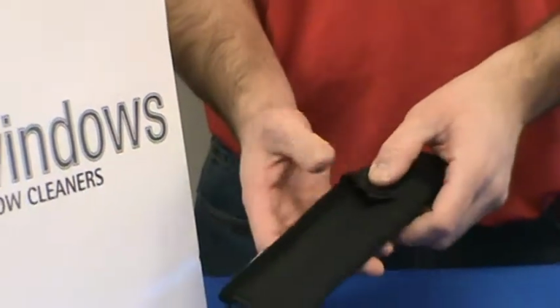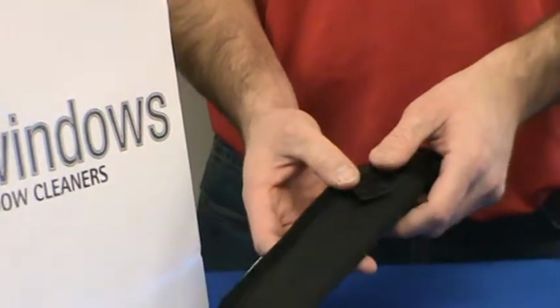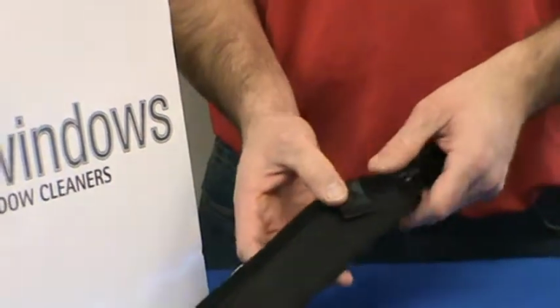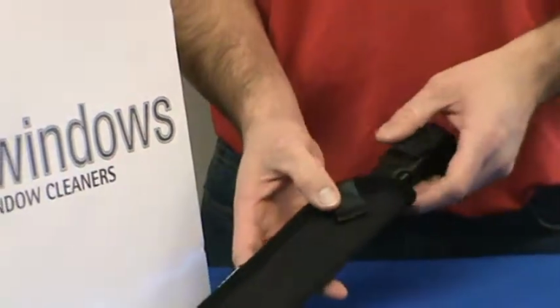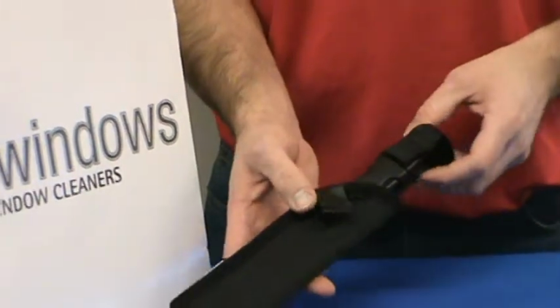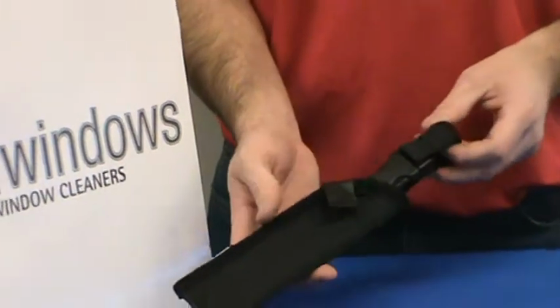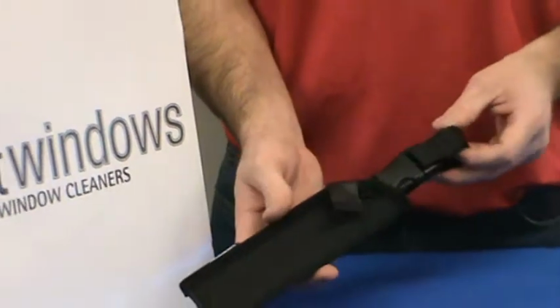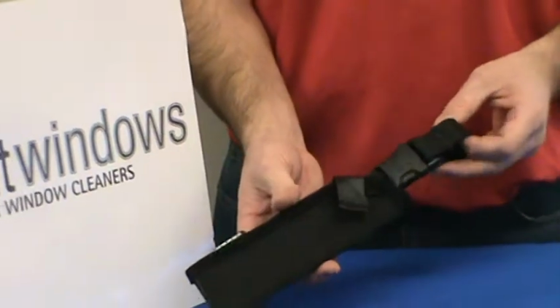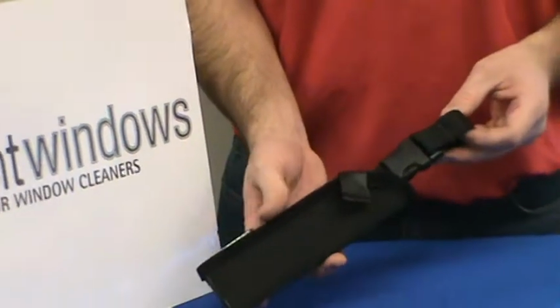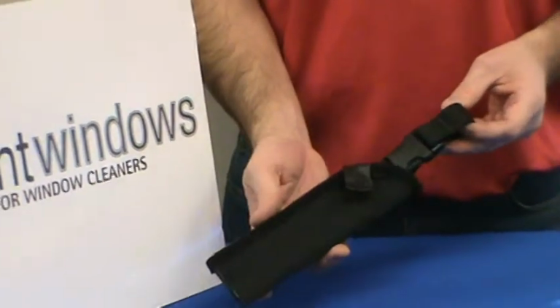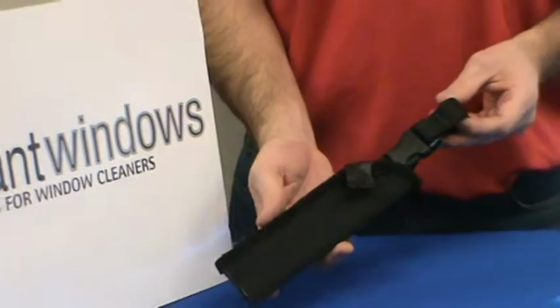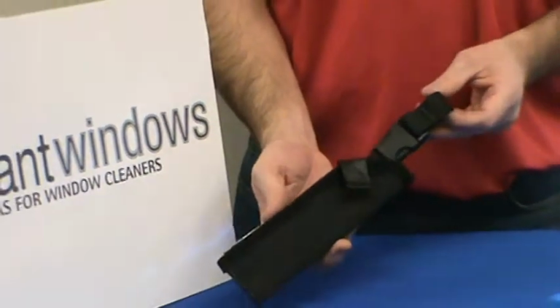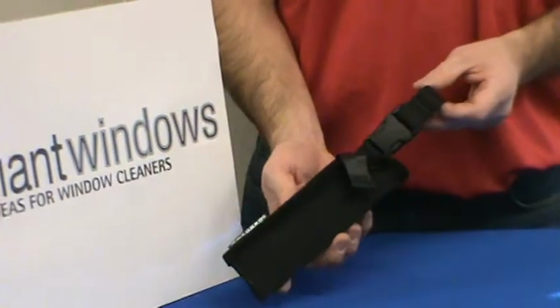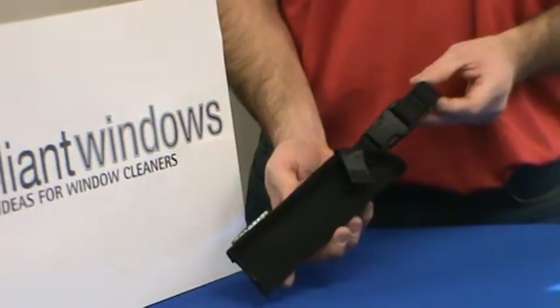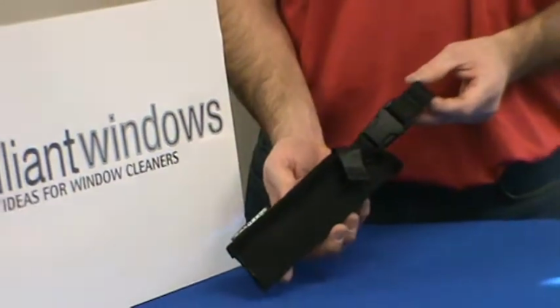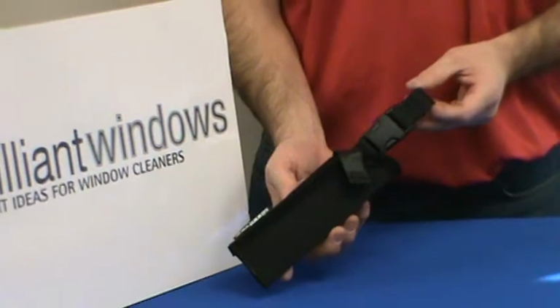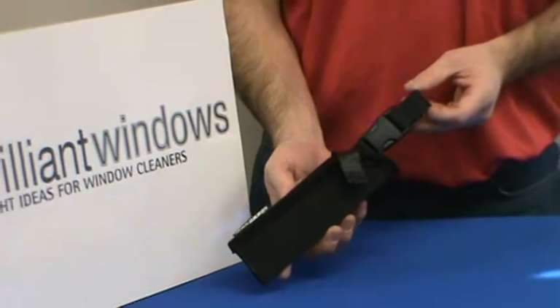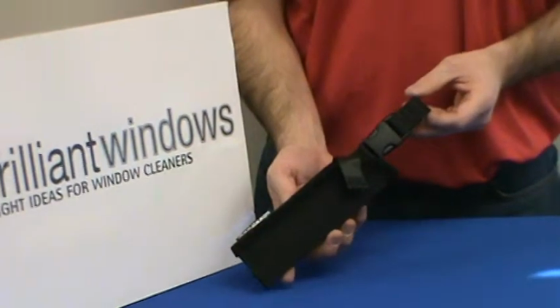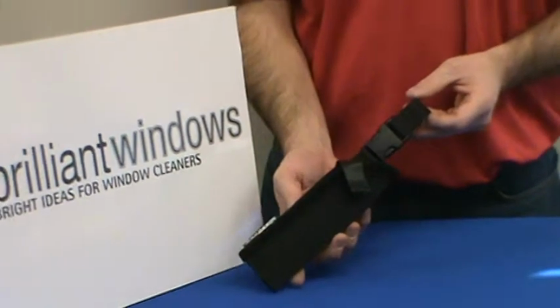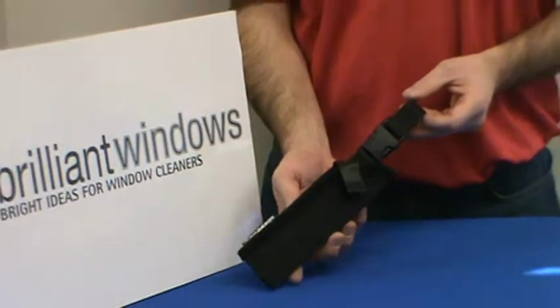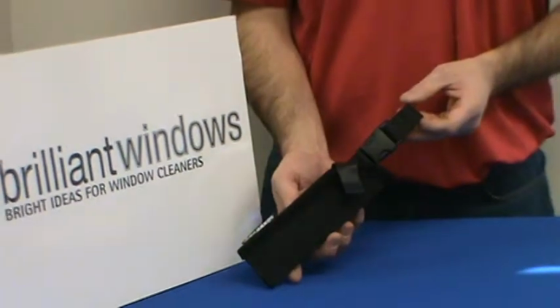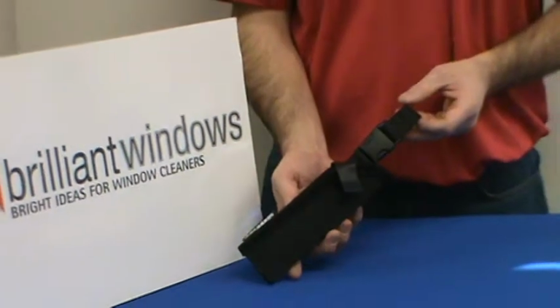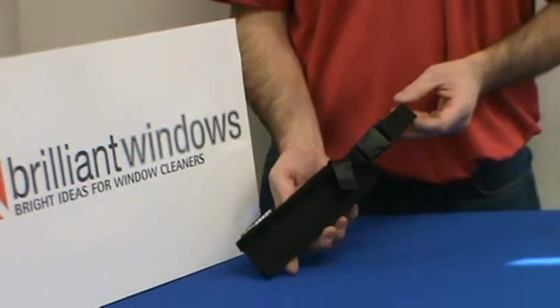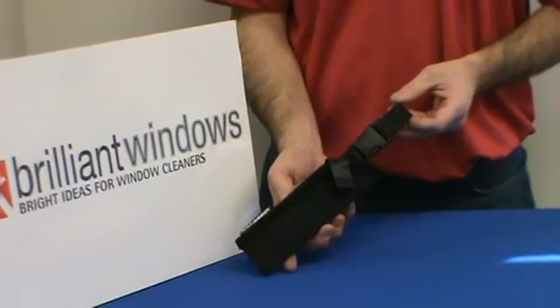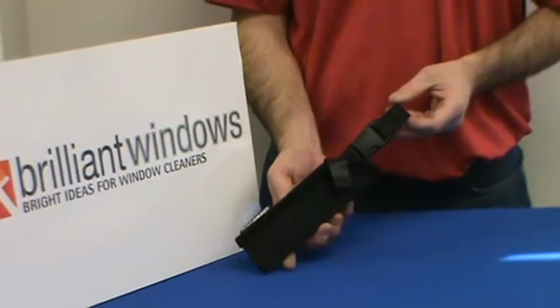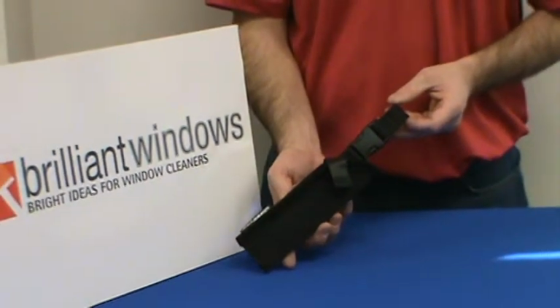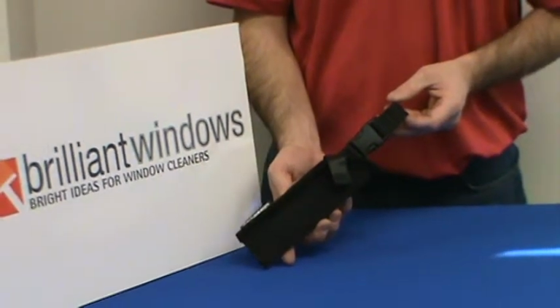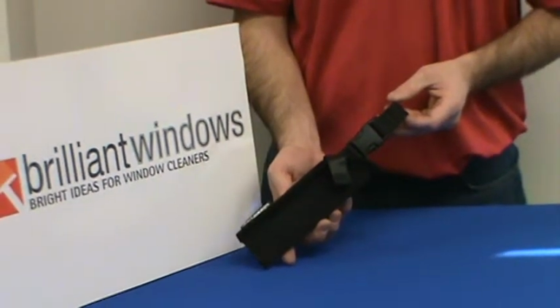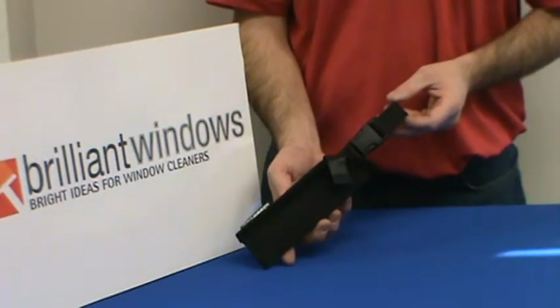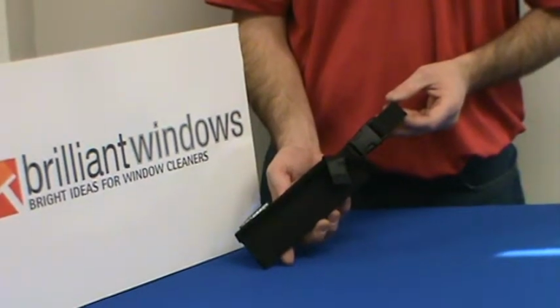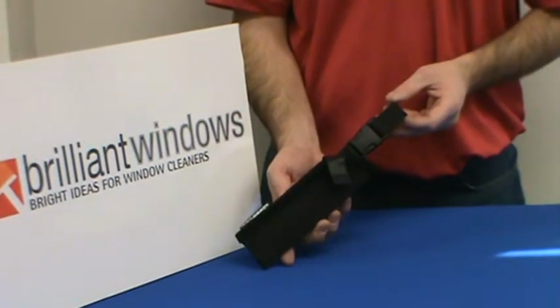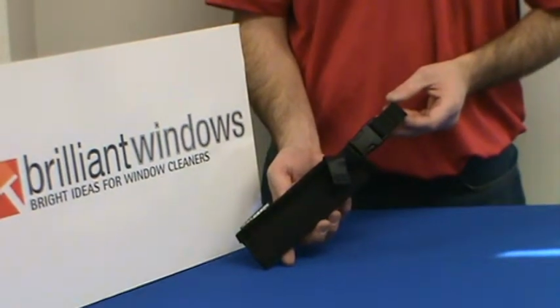It's a handy designed holster from Sorbo and it's available on our website, brilliantwindows.com.